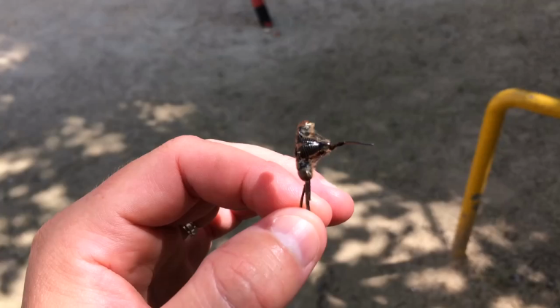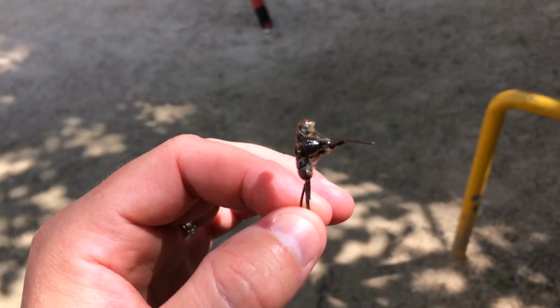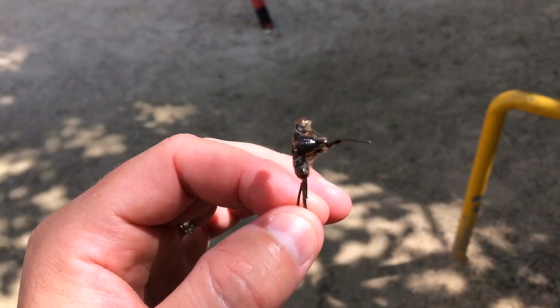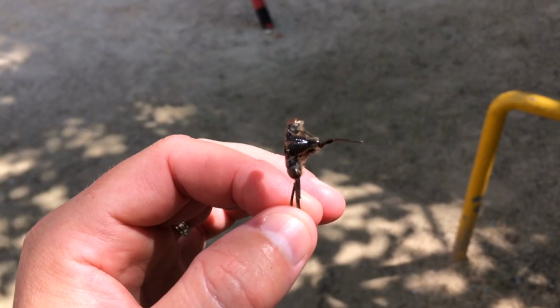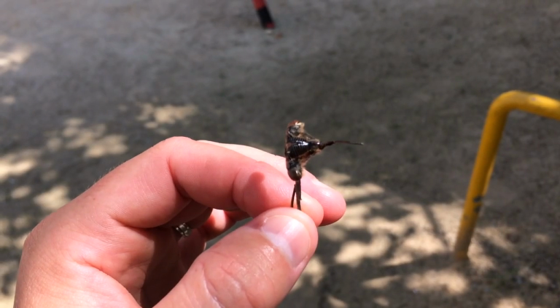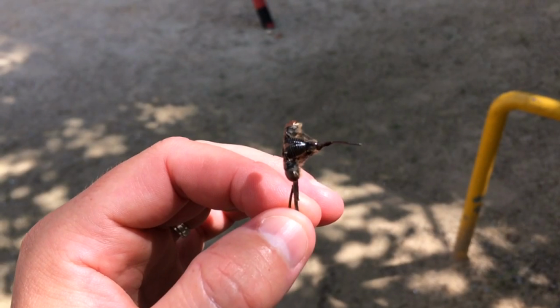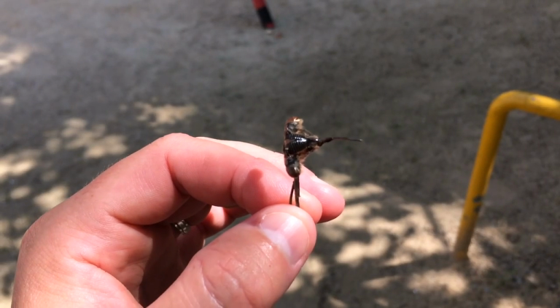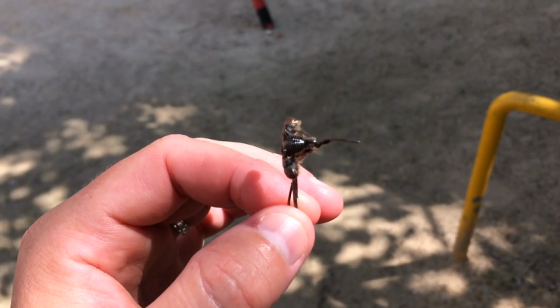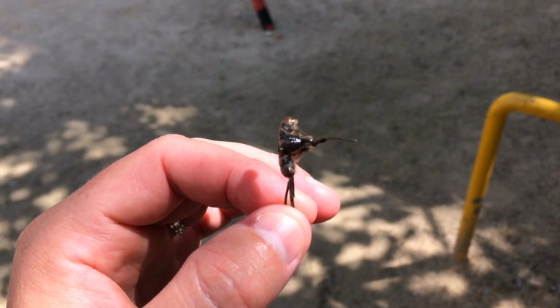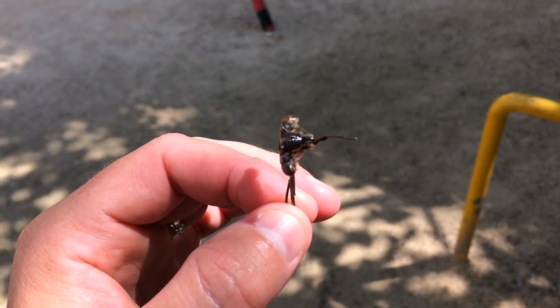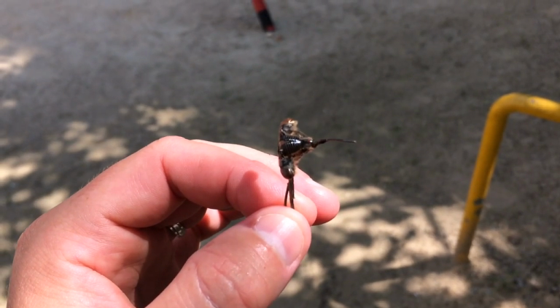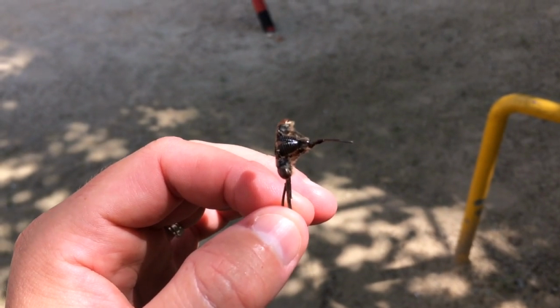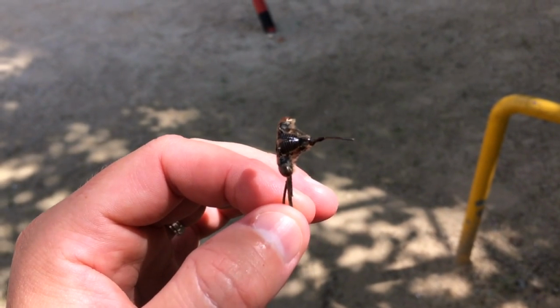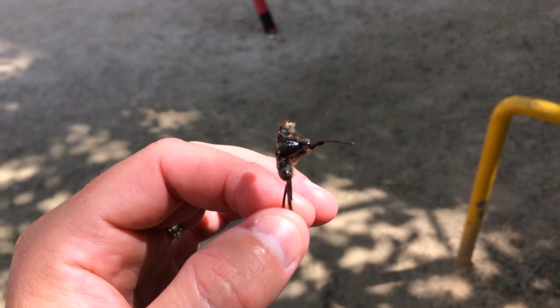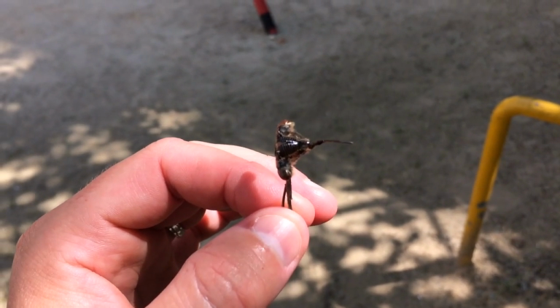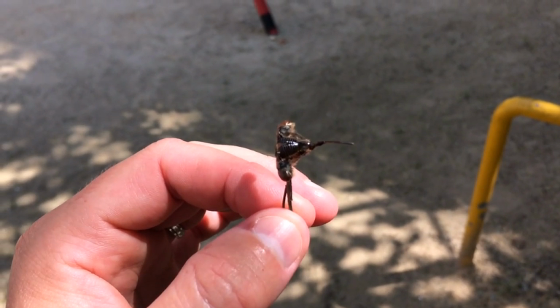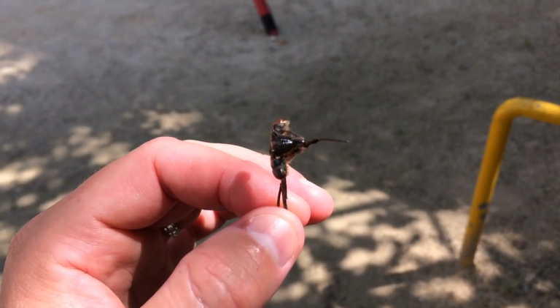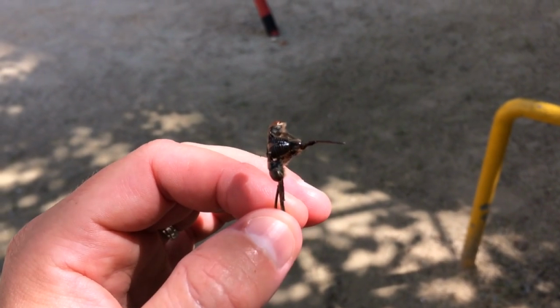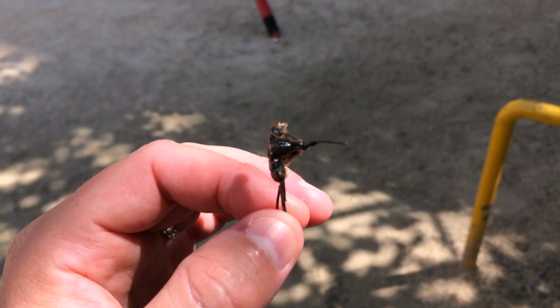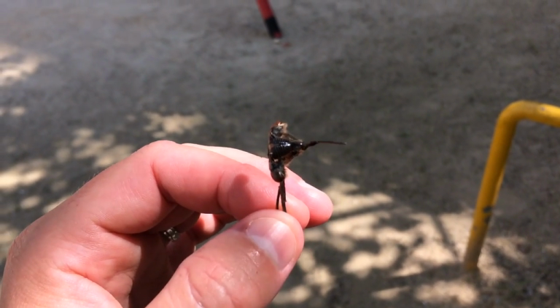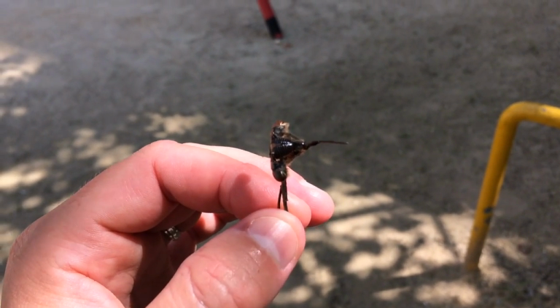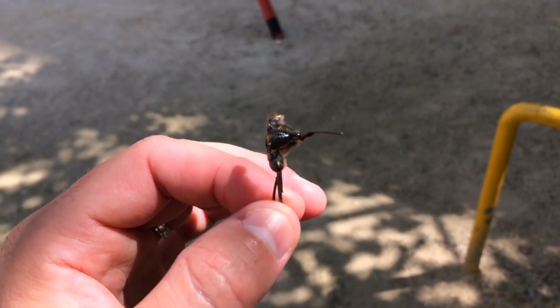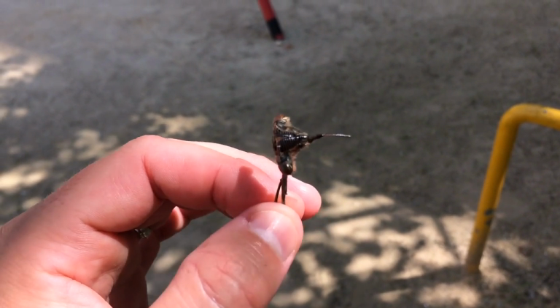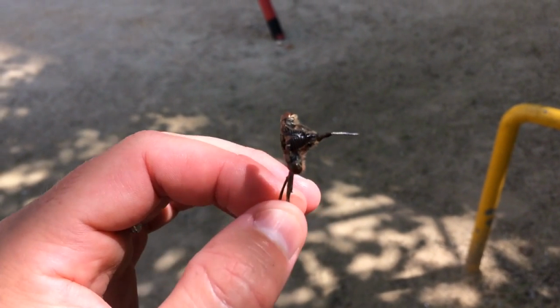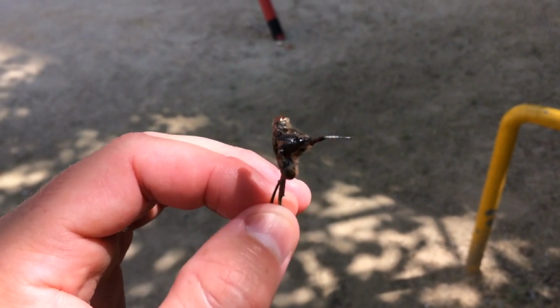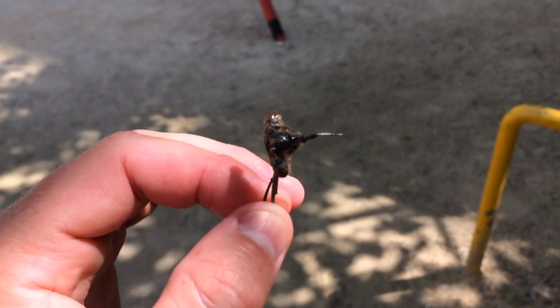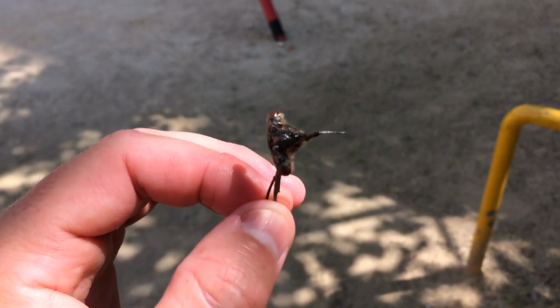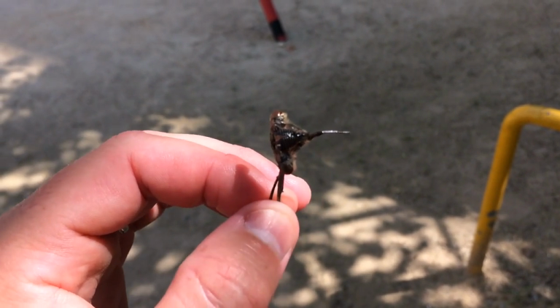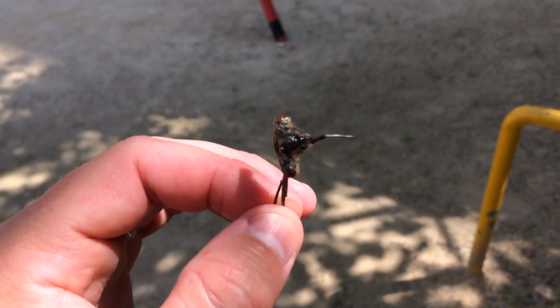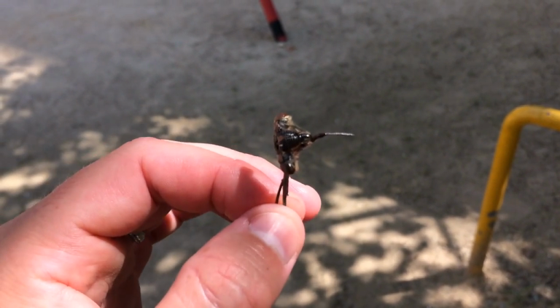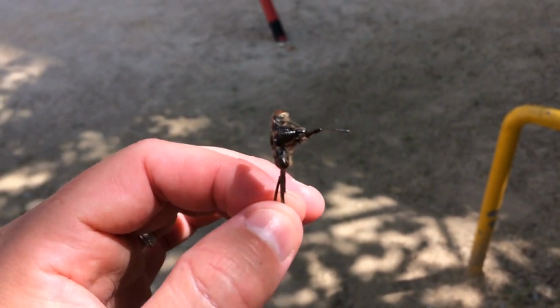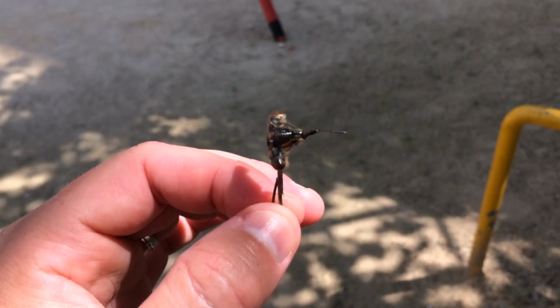Hi guys, it's summer in Japan. It's cicada season. This might be gross for a few of you, but fascinating for me.